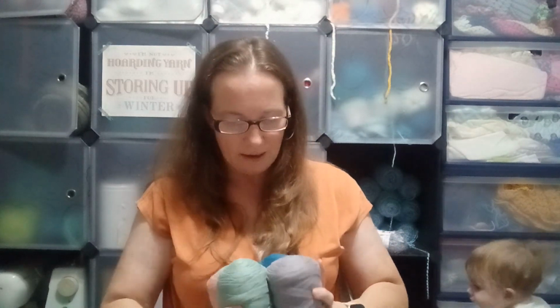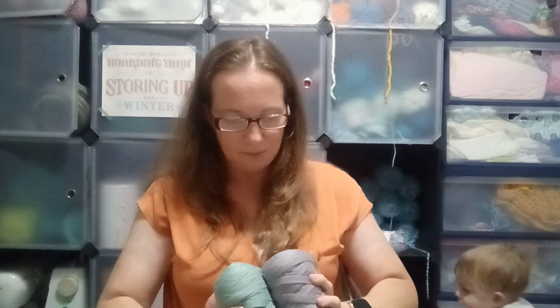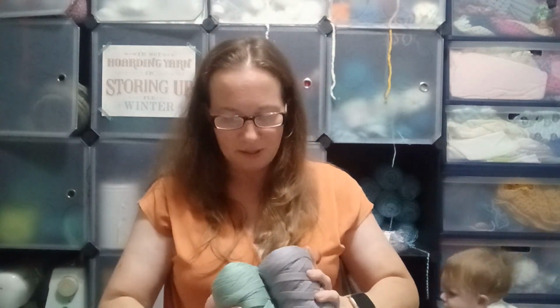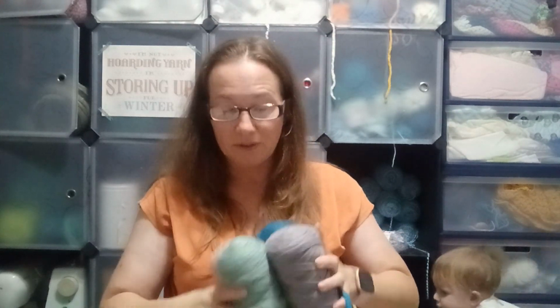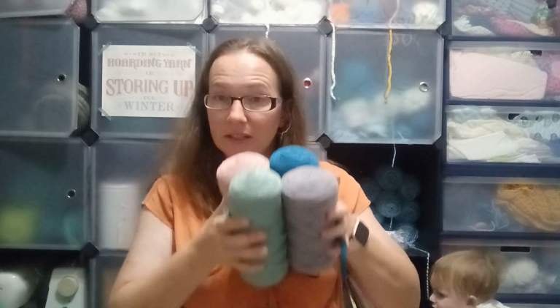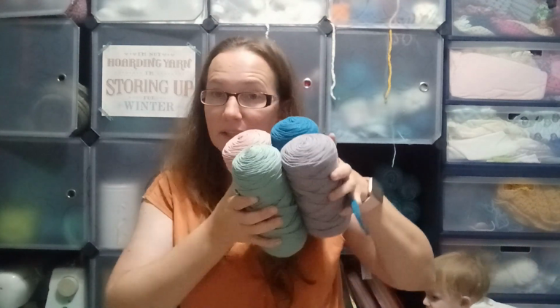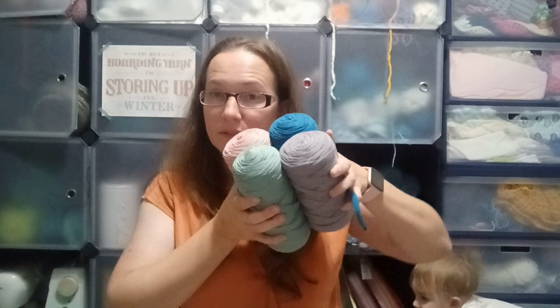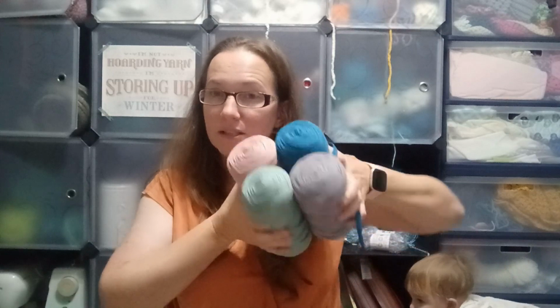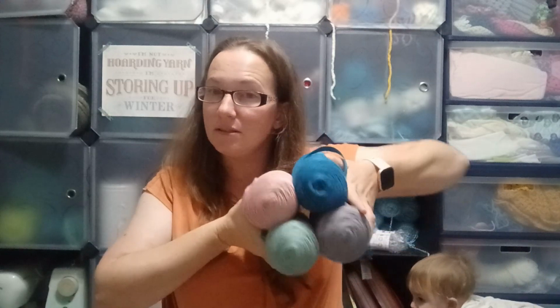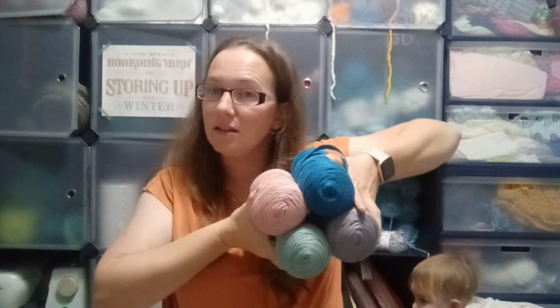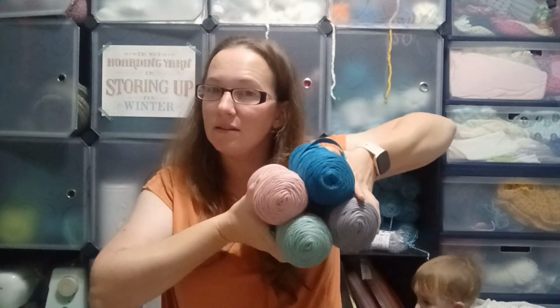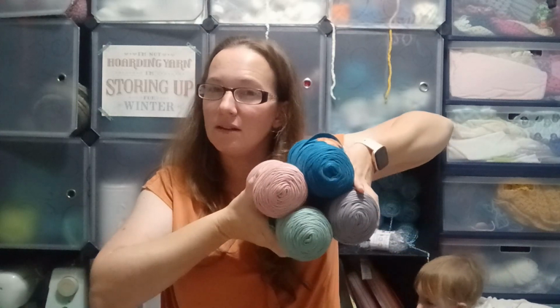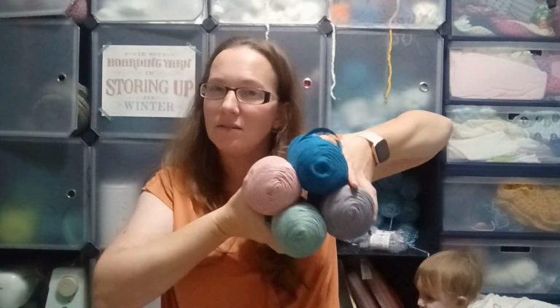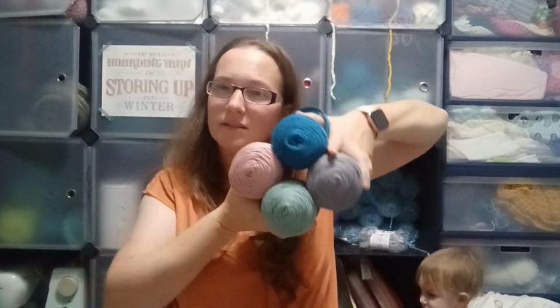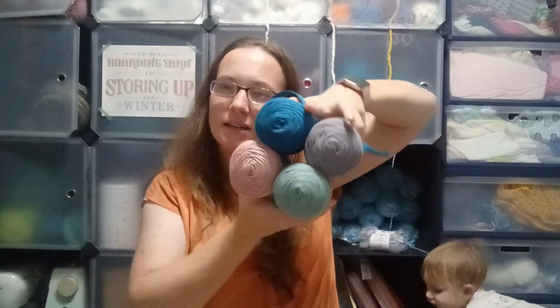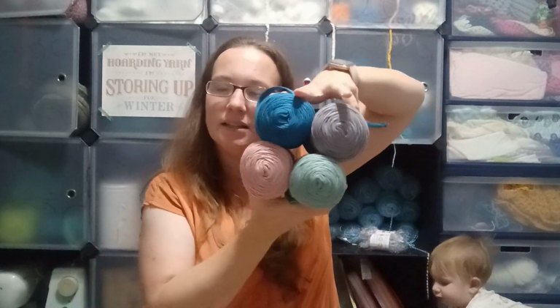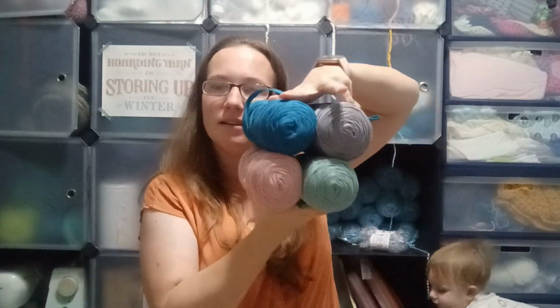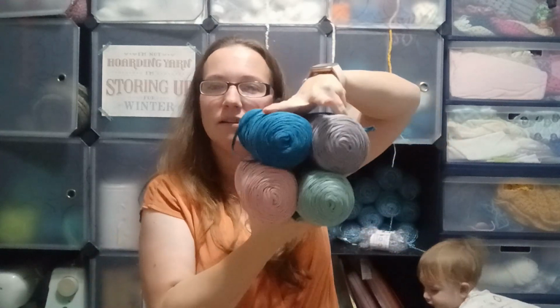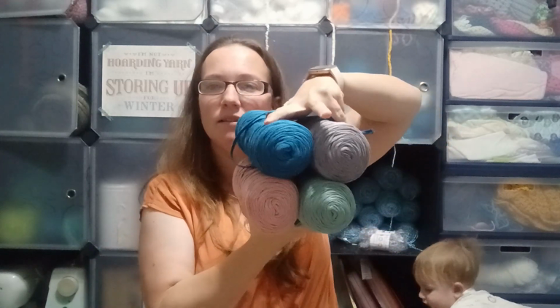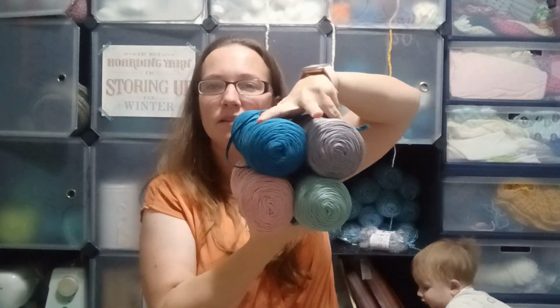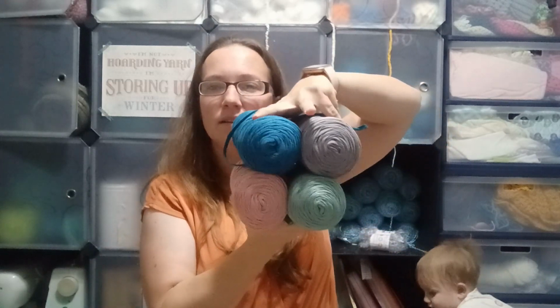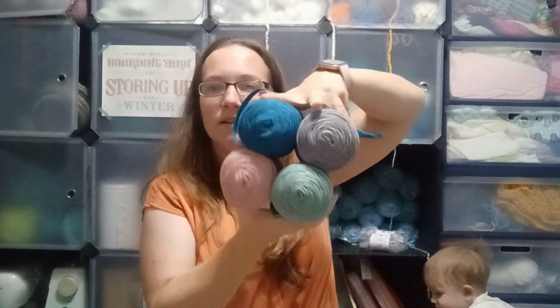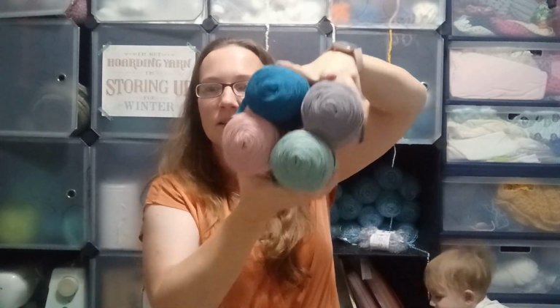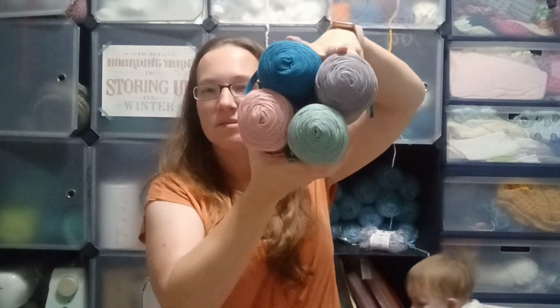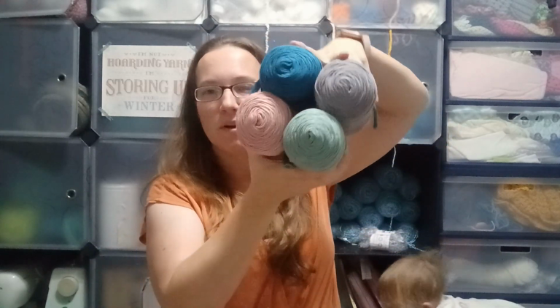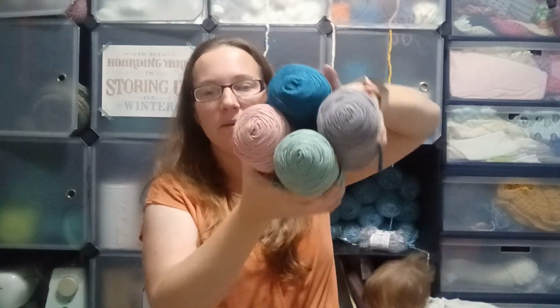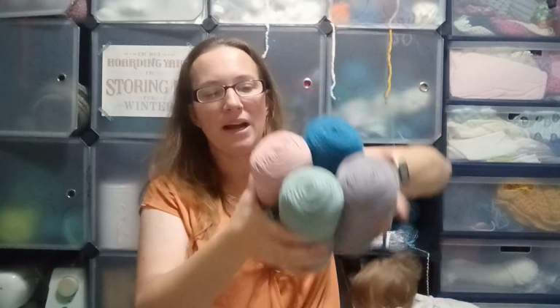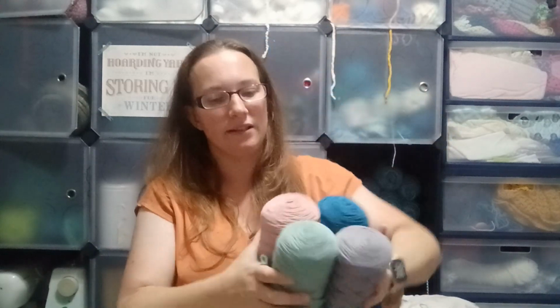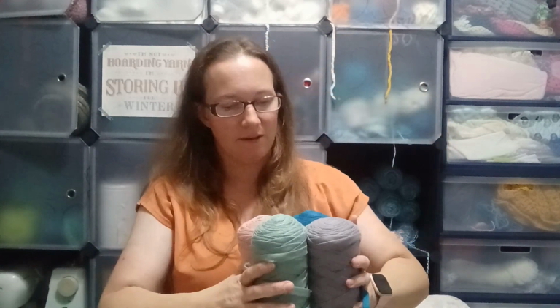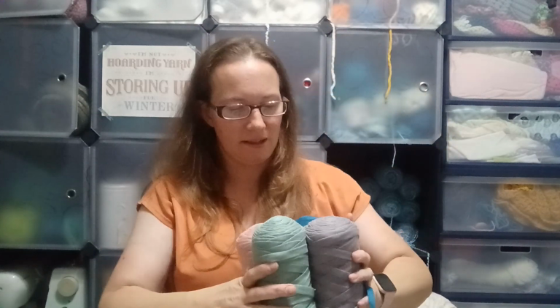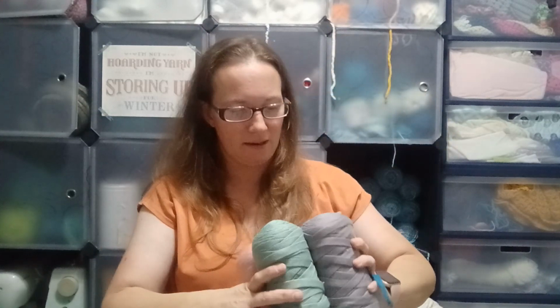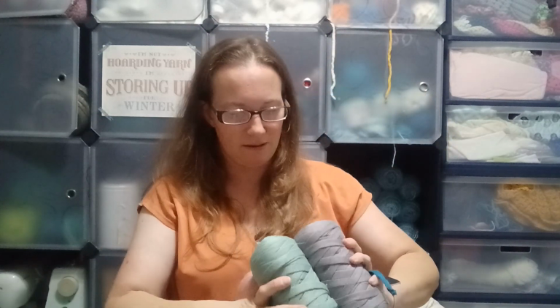I will definitely use these — it's a nice spring palette right there.